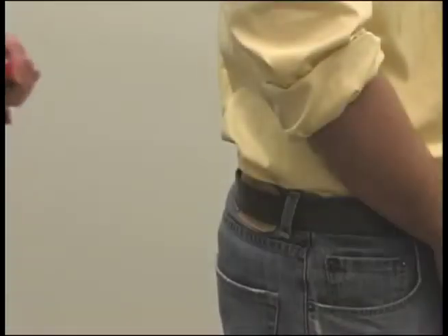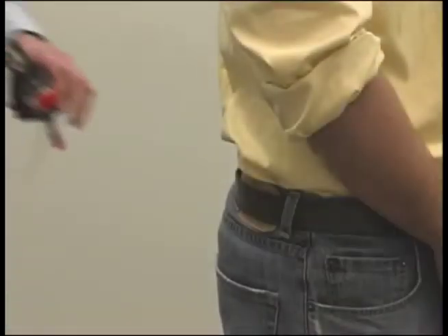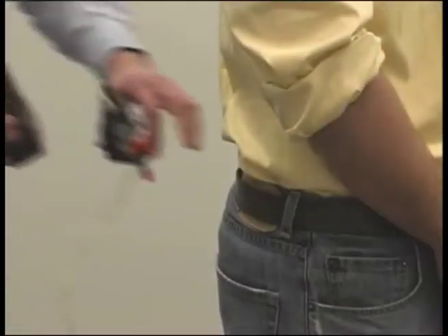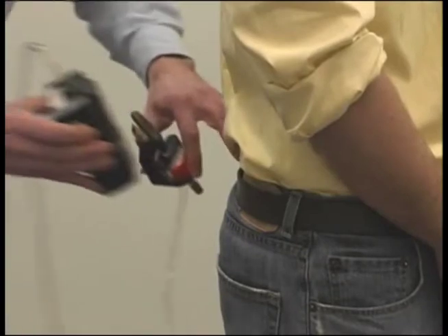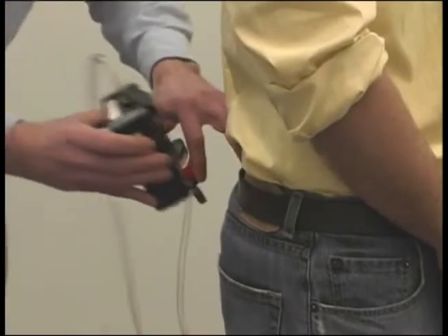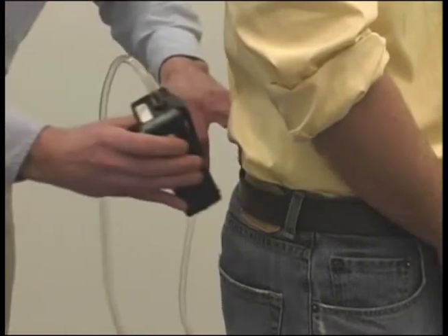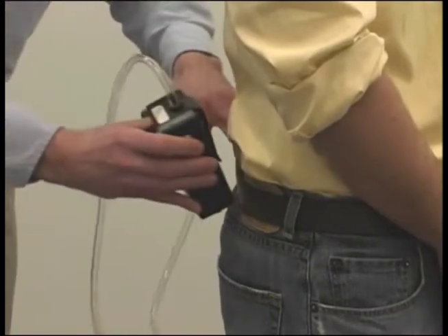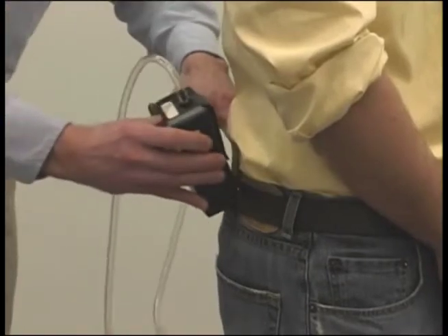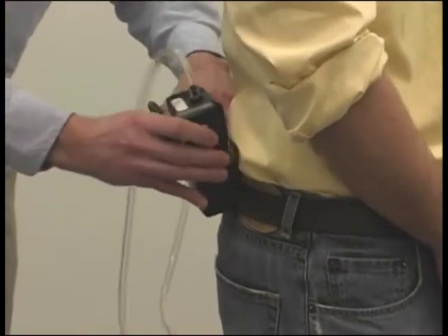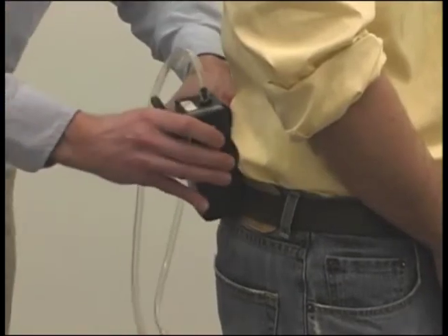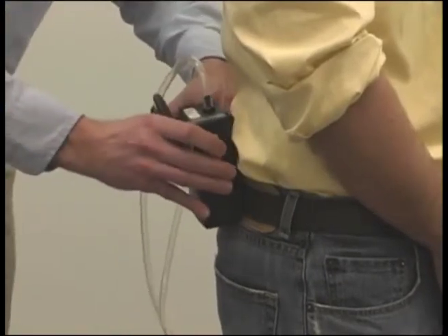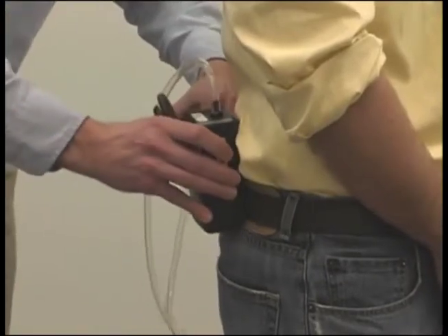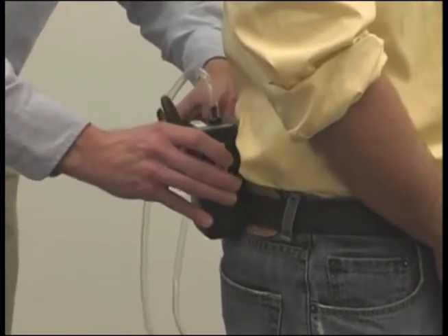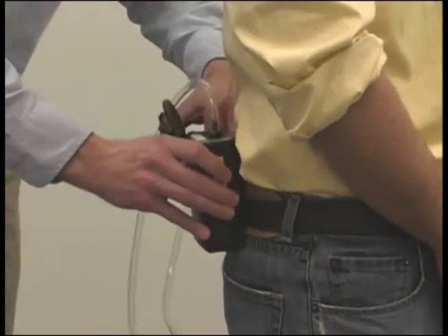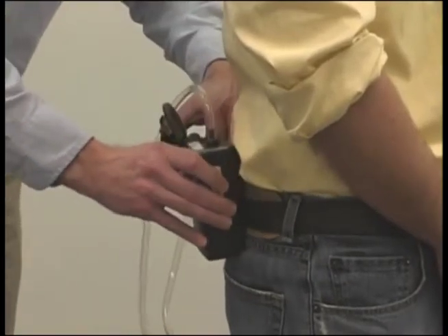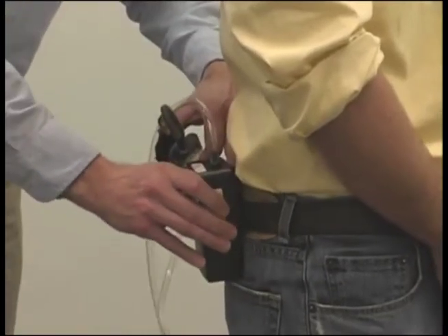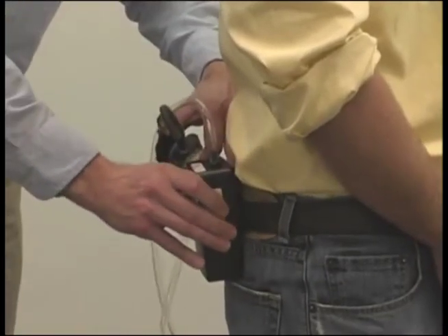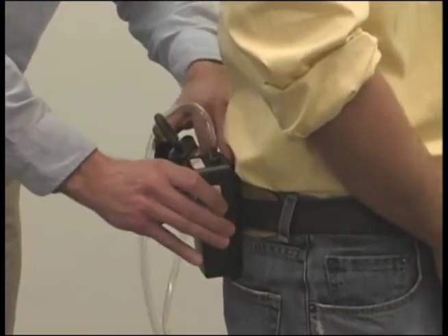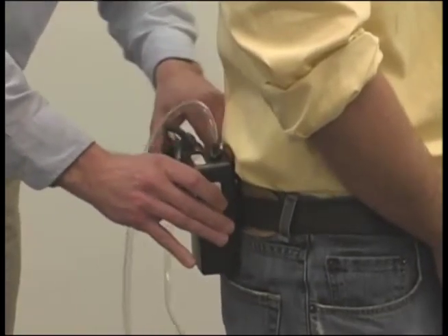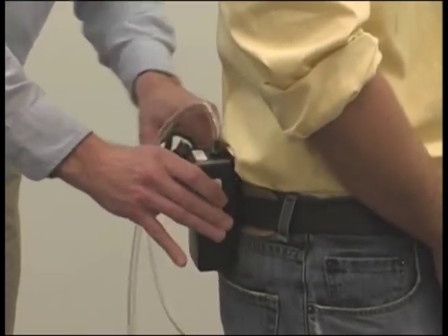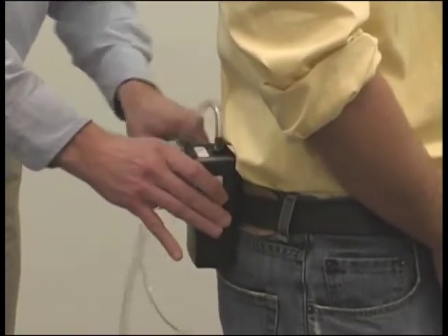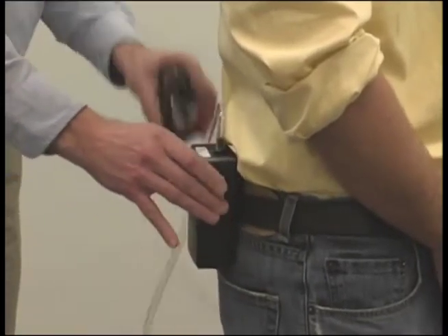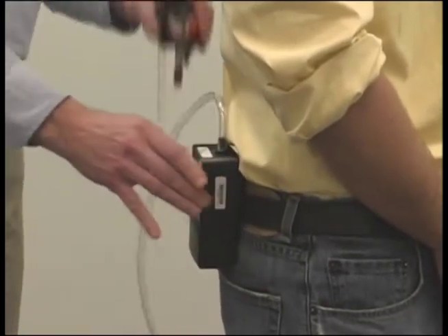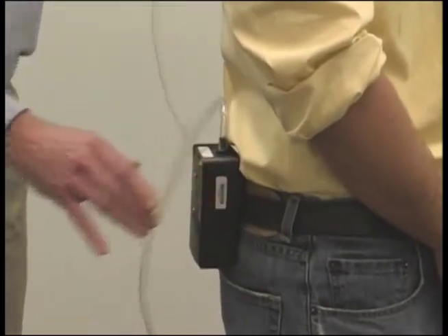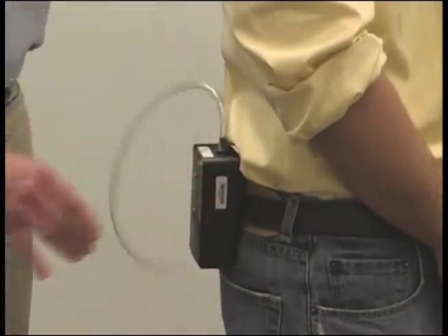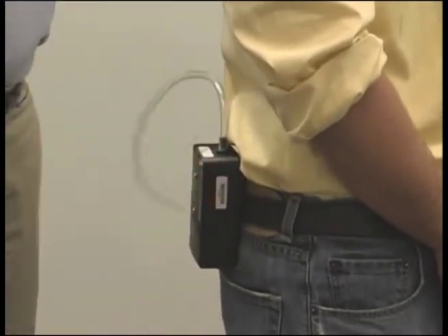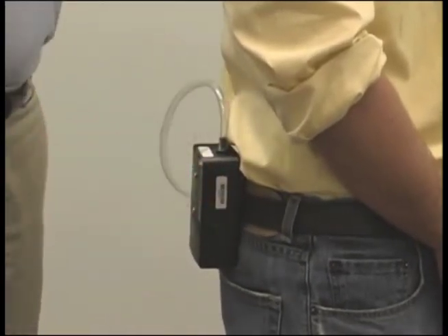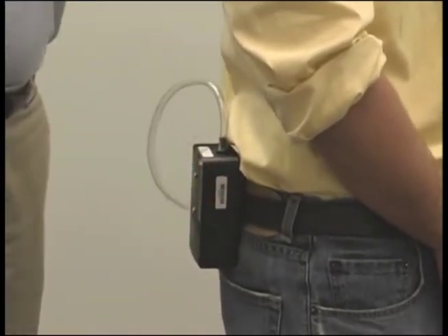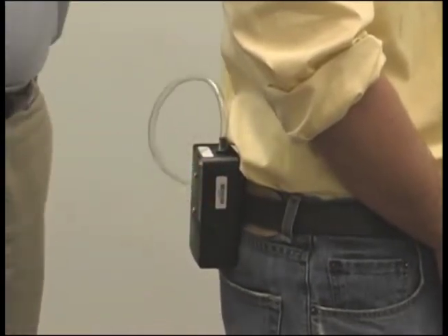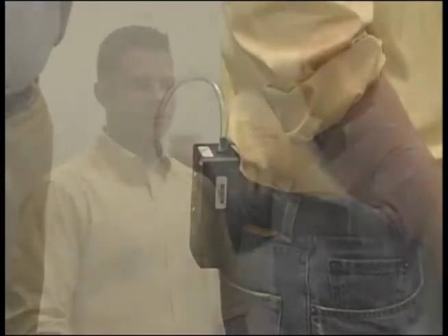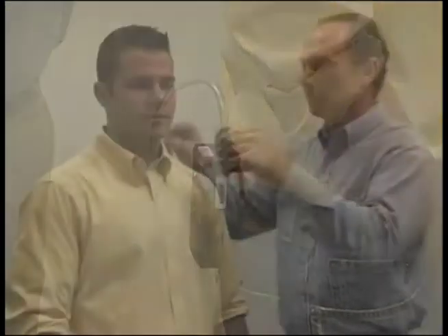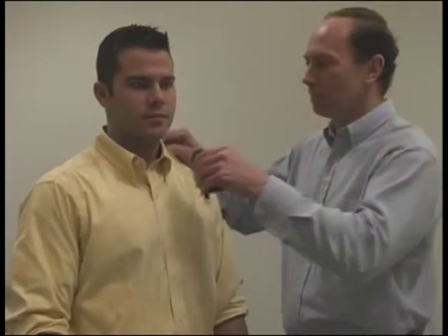To begin sampling, attach the pump to the worker's belt or pocket, either in back or on the side.